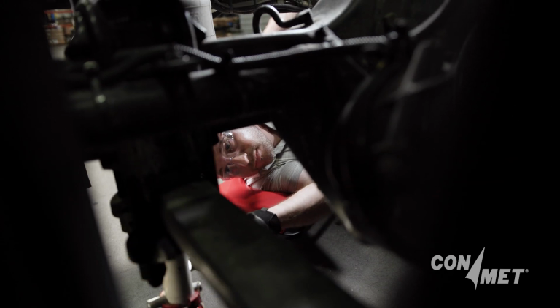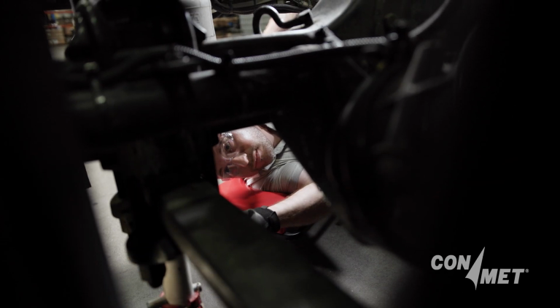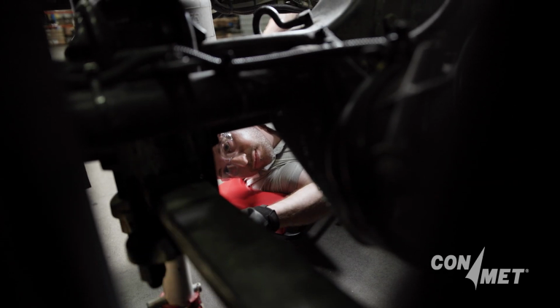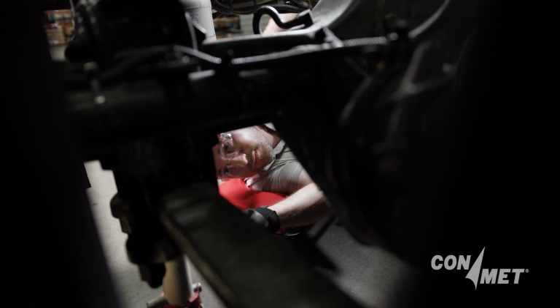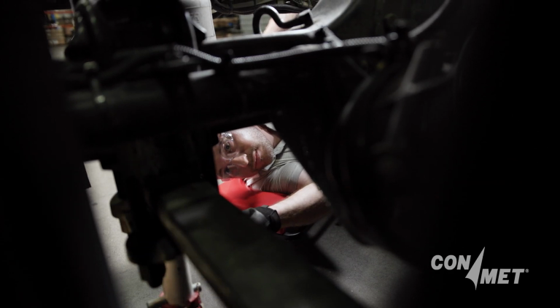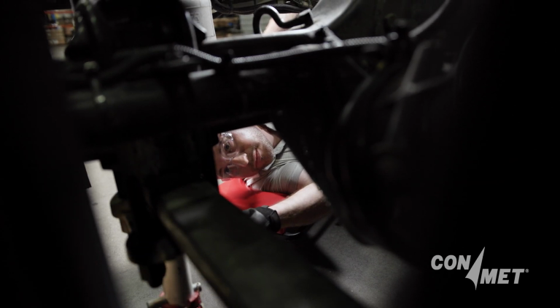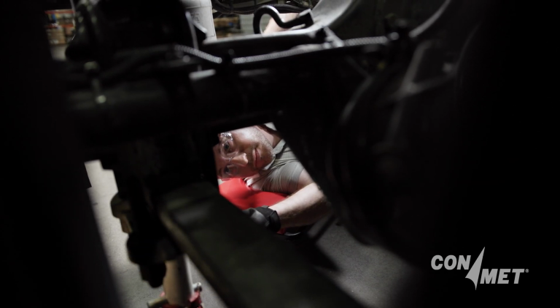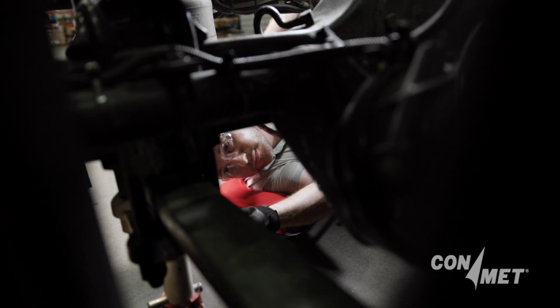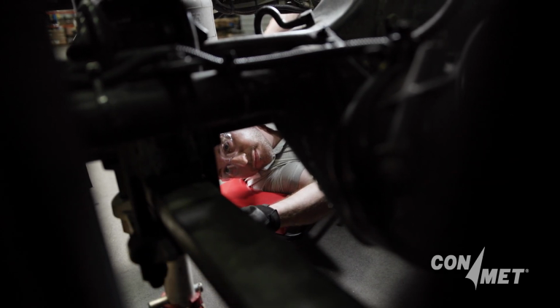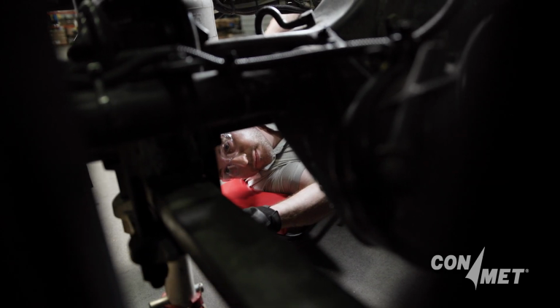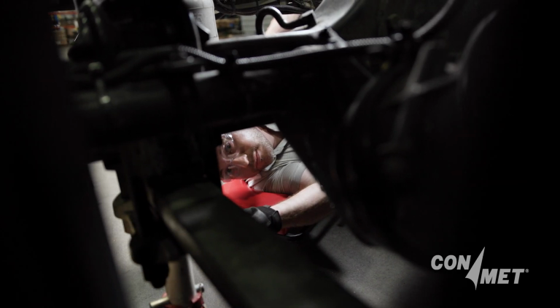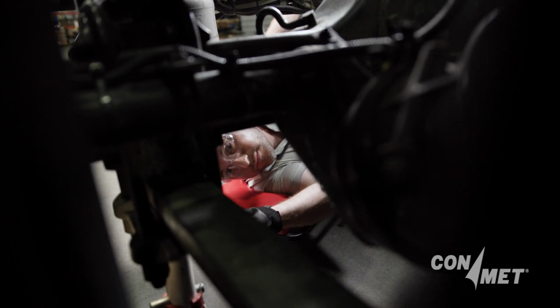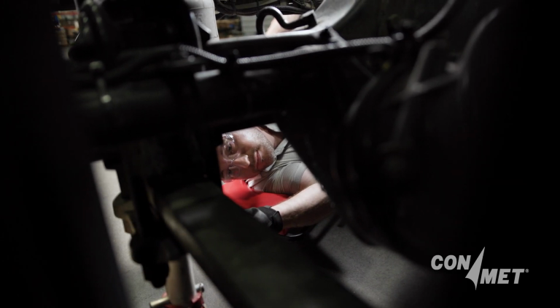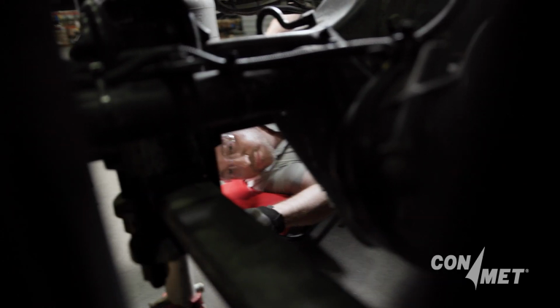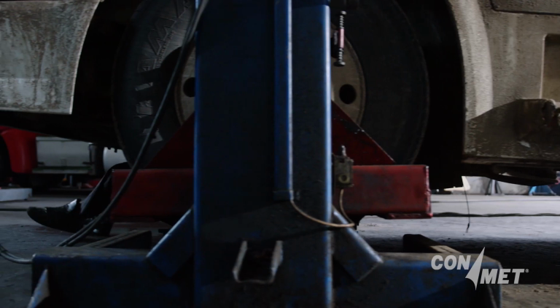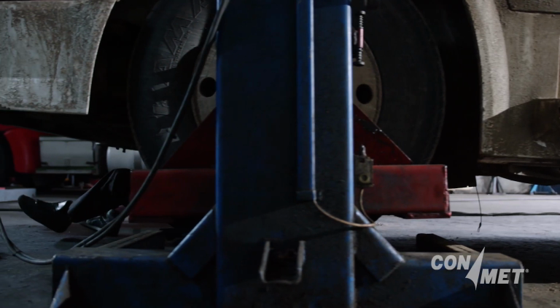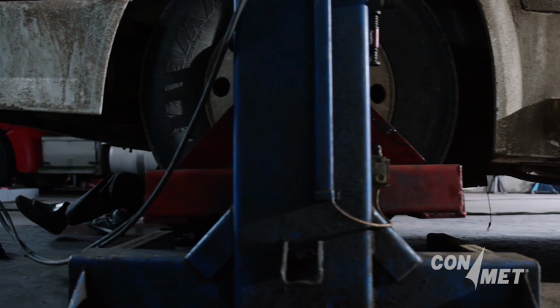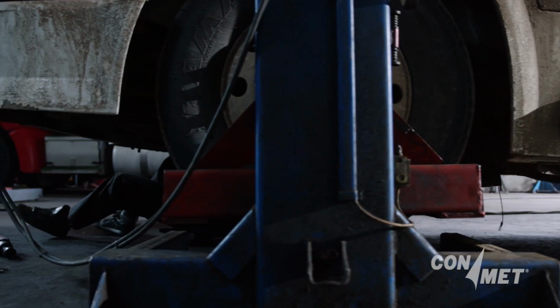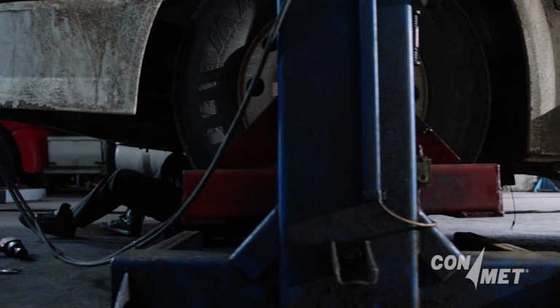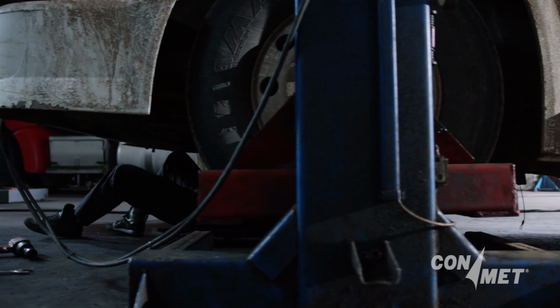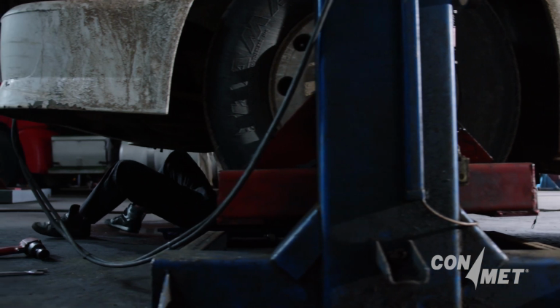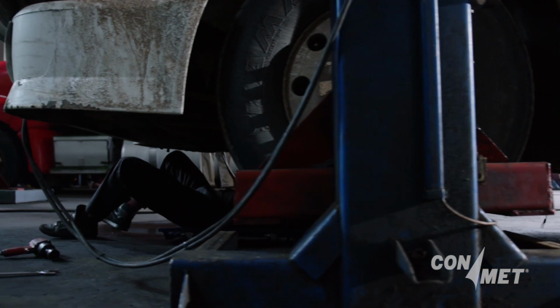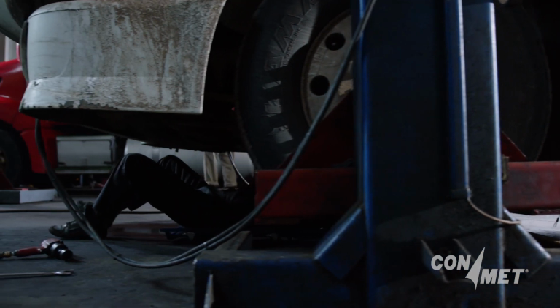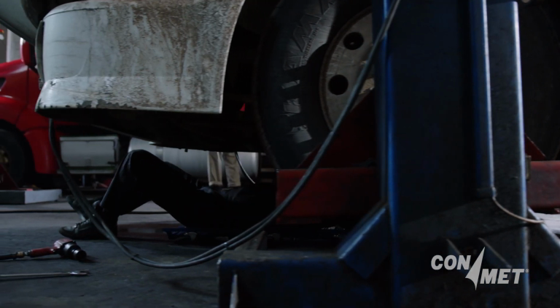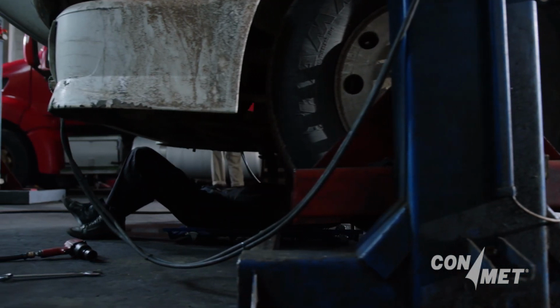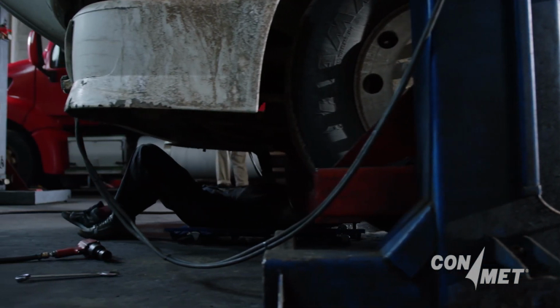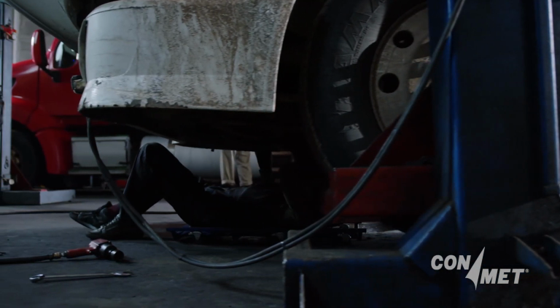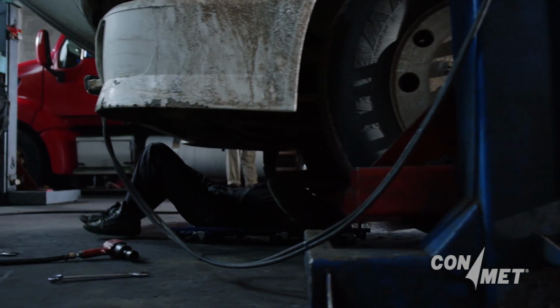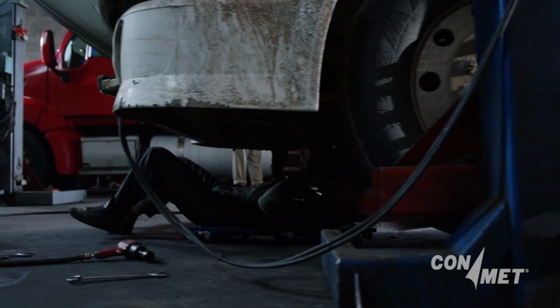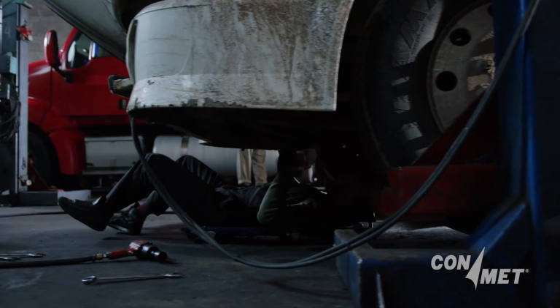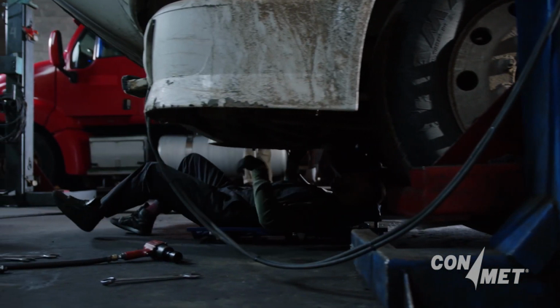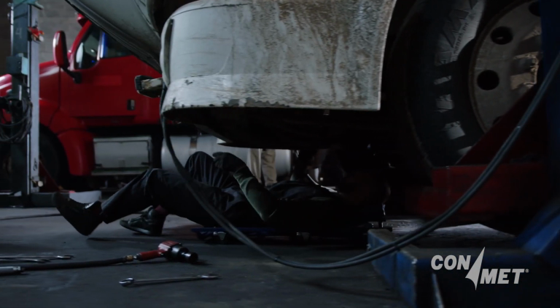It is much easier to perform this inspection if the vehicle is over a pit or the technician is on a creeper under the vehicle.